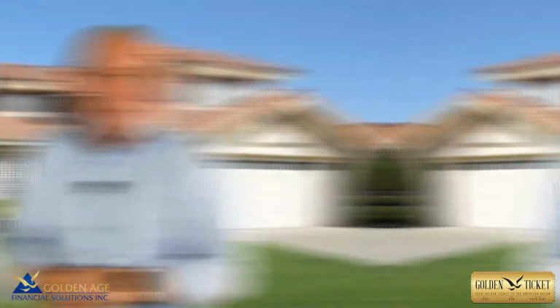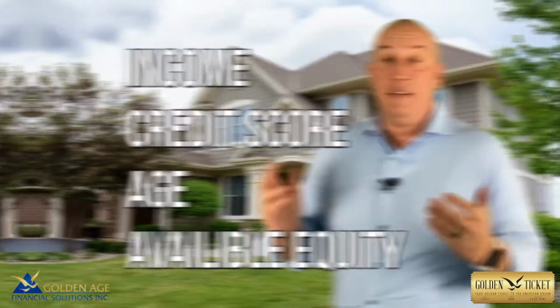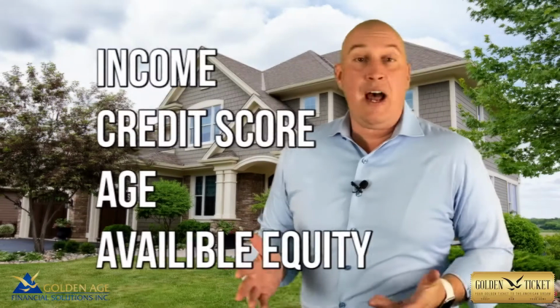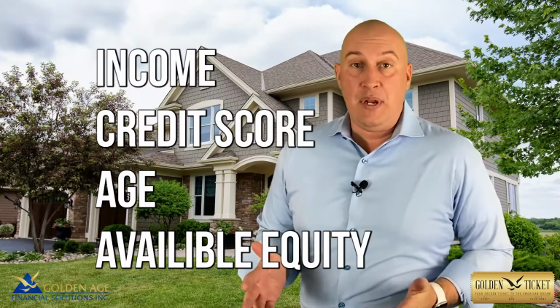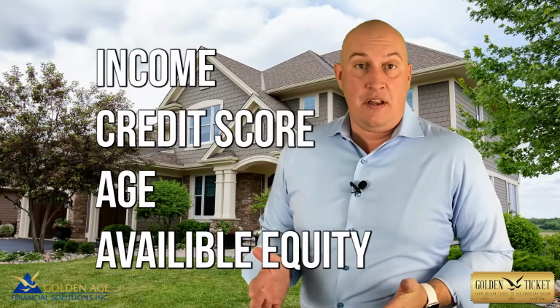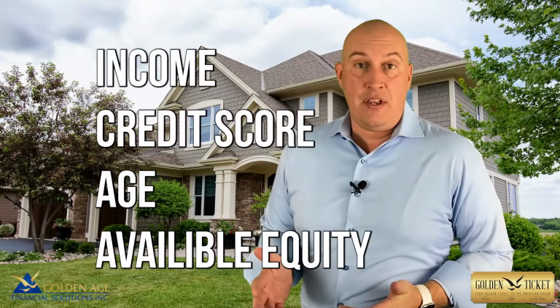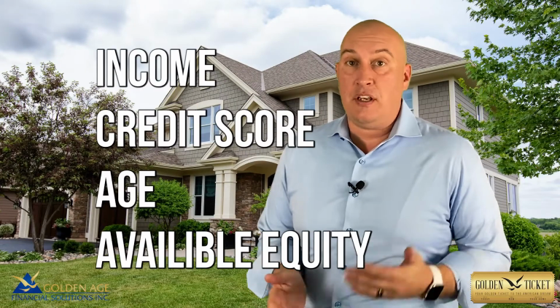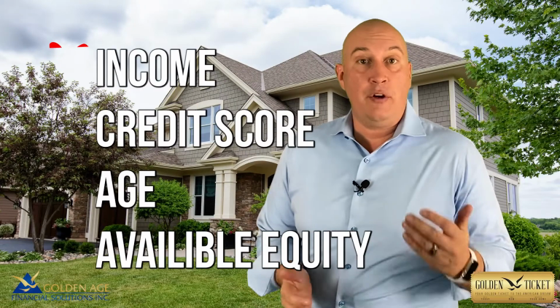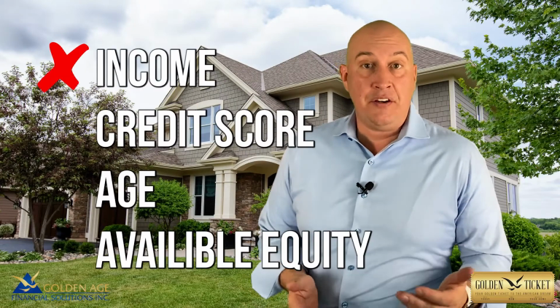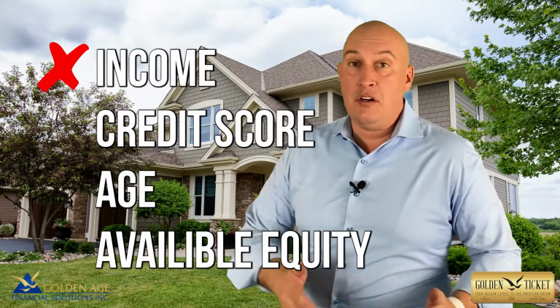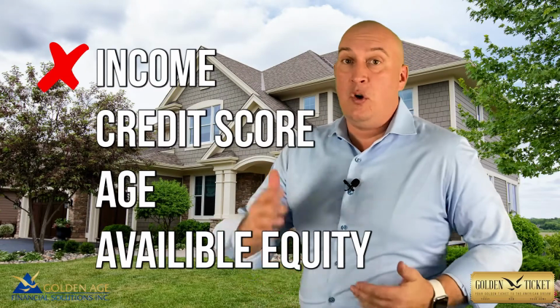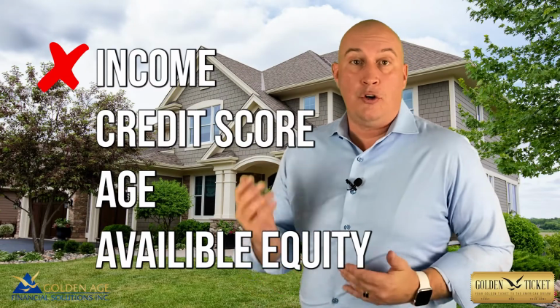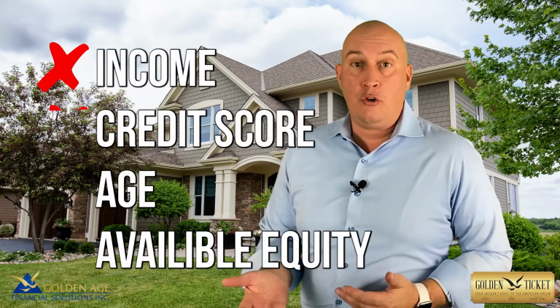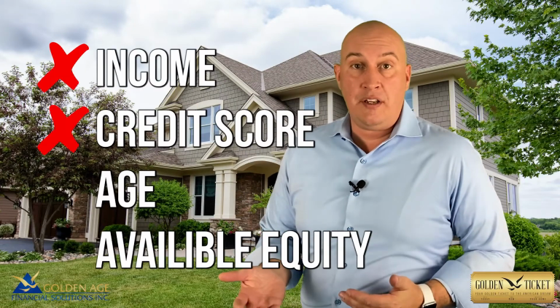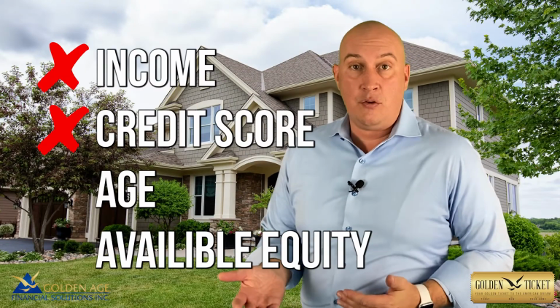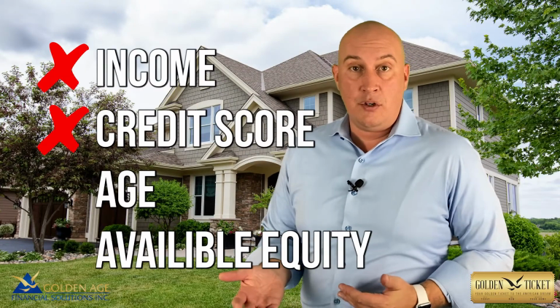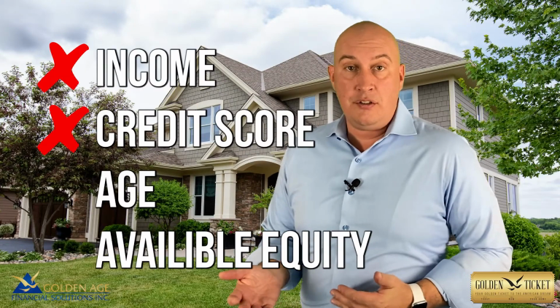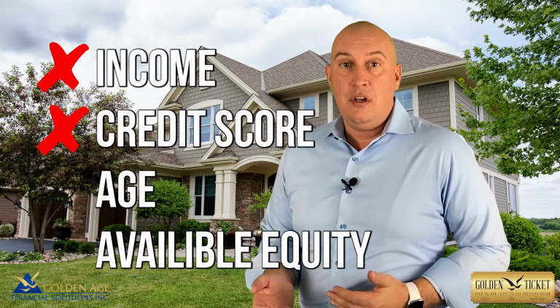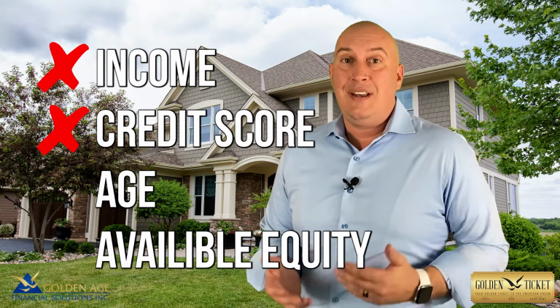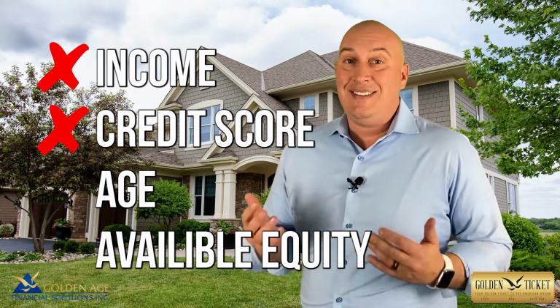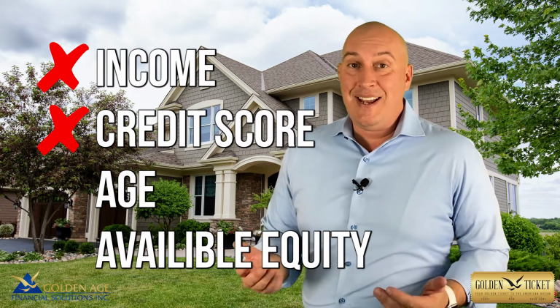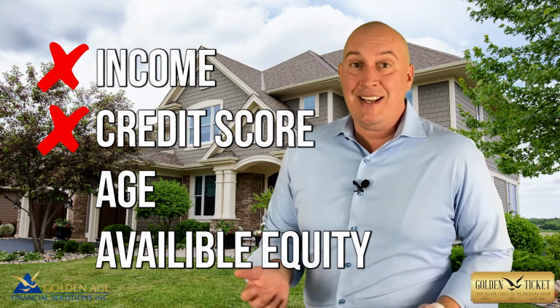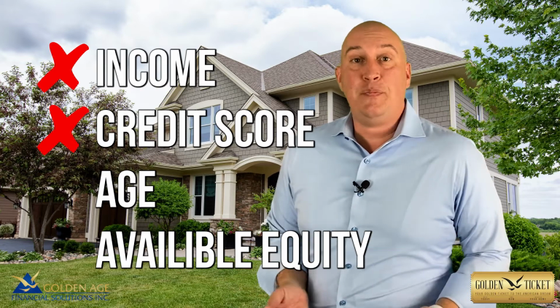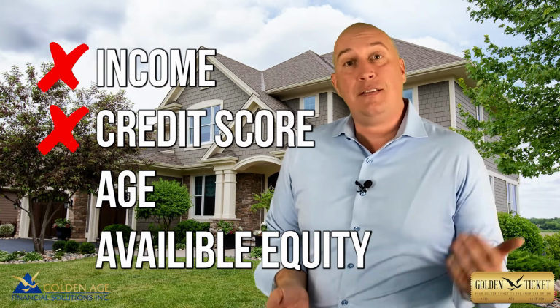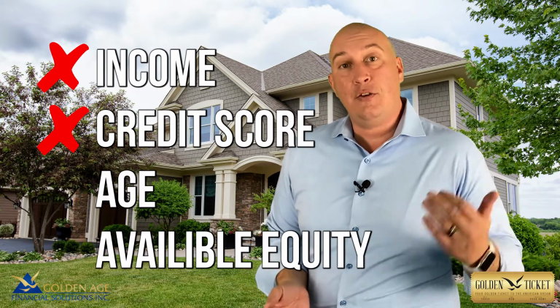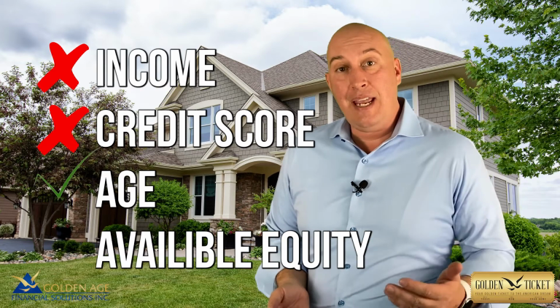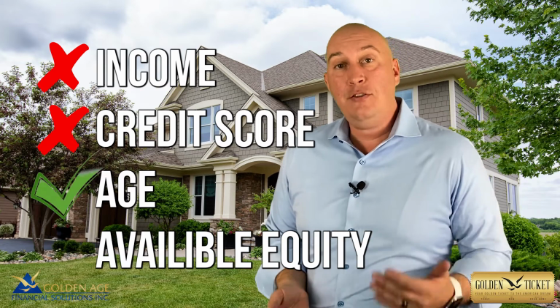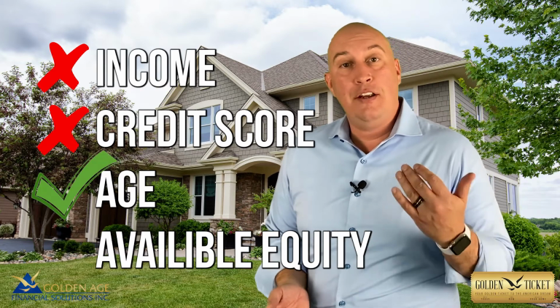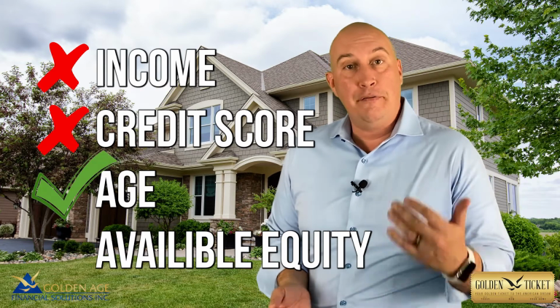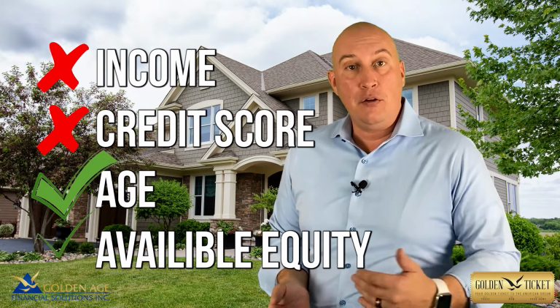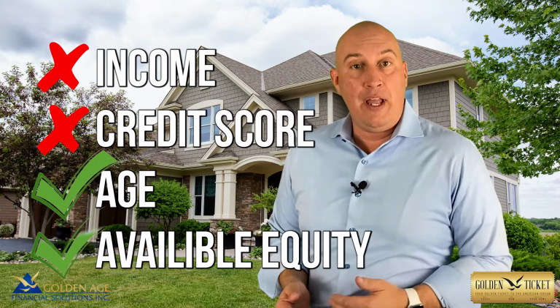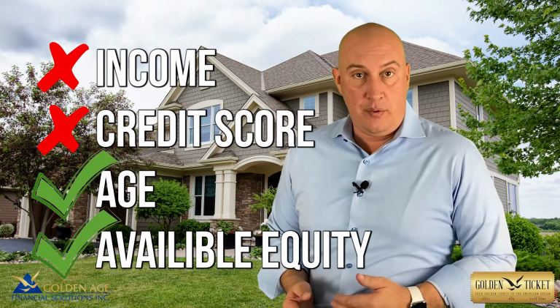It's not based on things like your income or your credit scores. Instead, it's based on your age and your available equity.